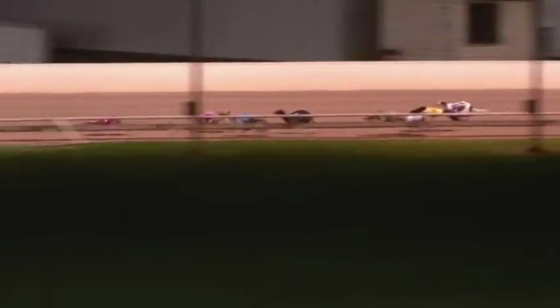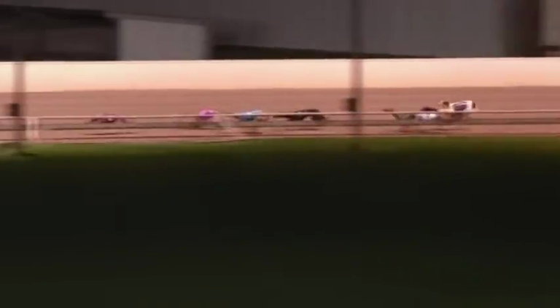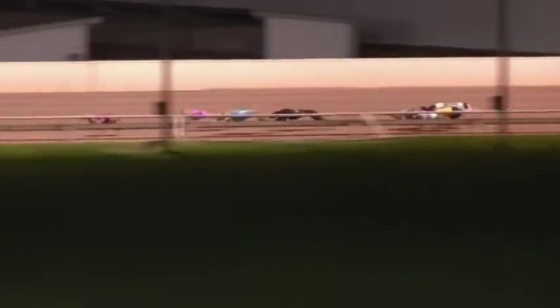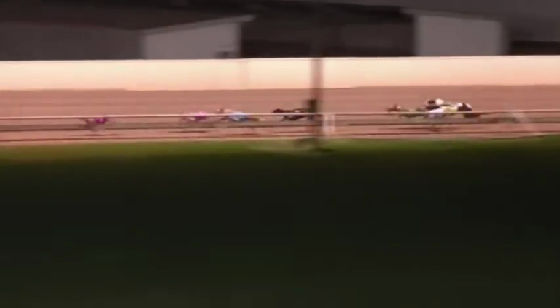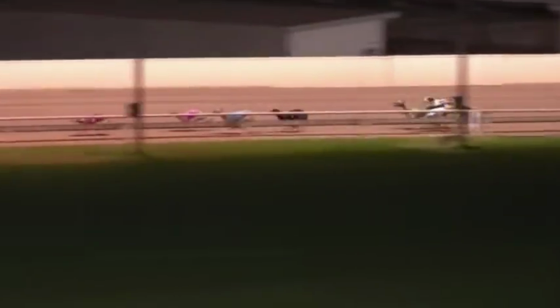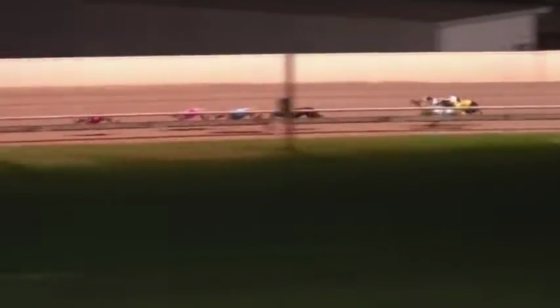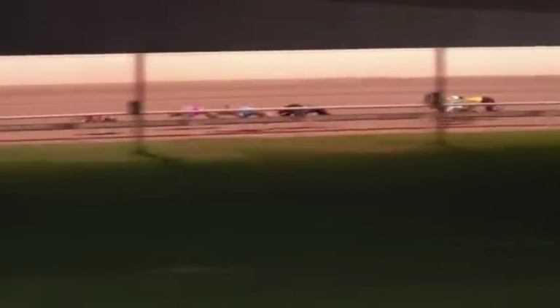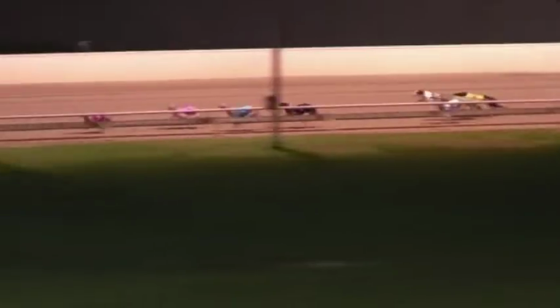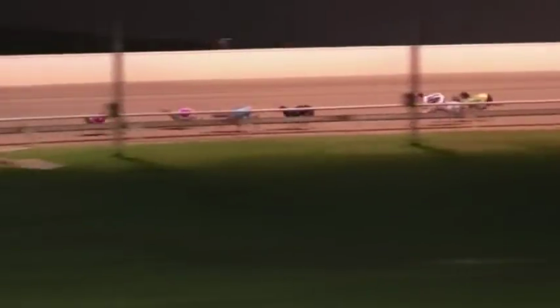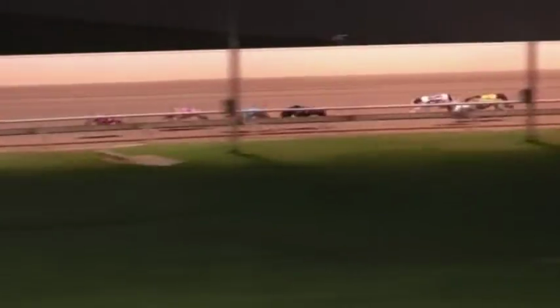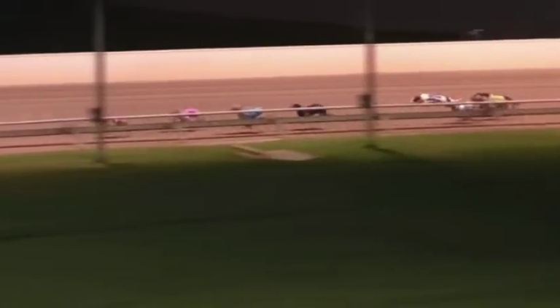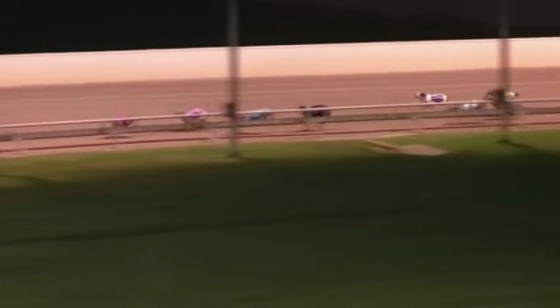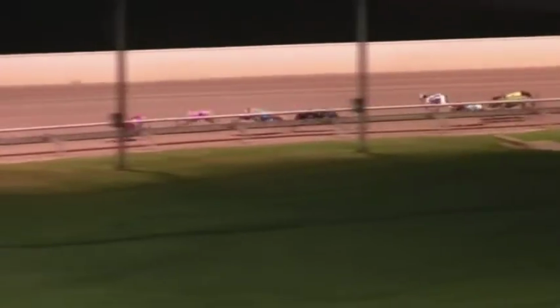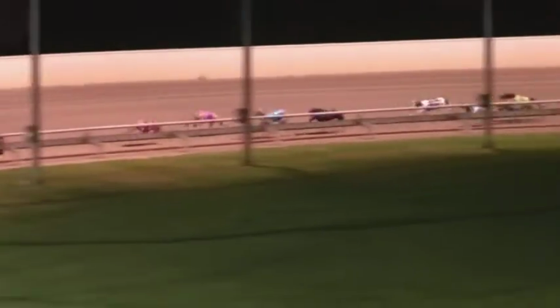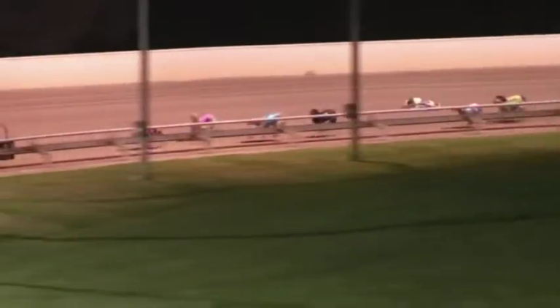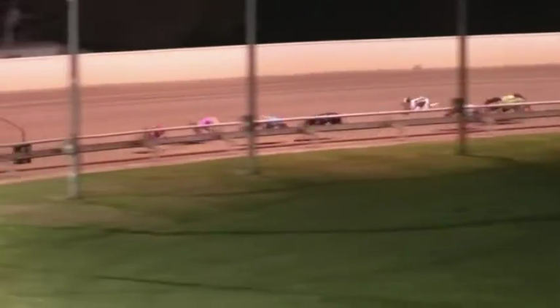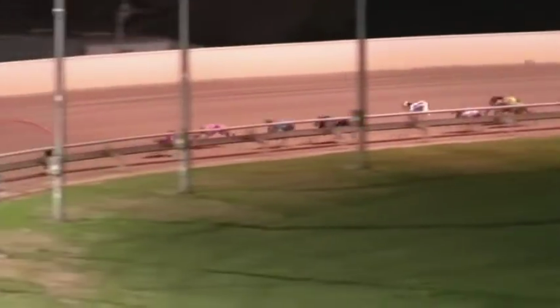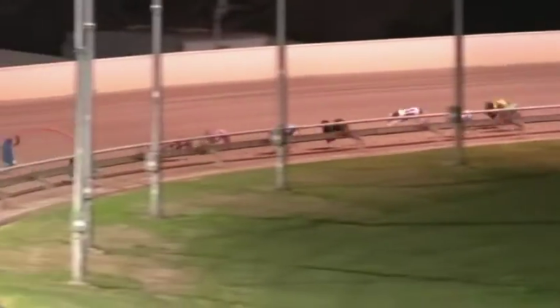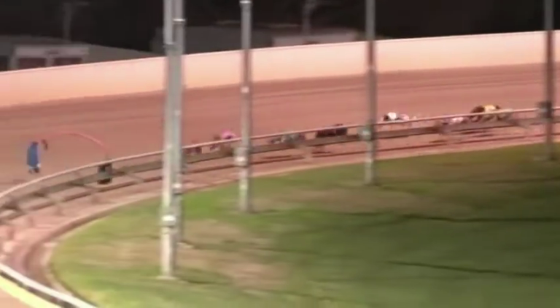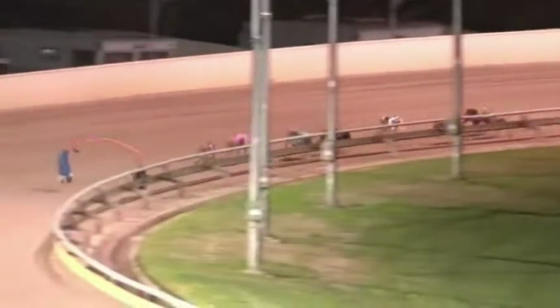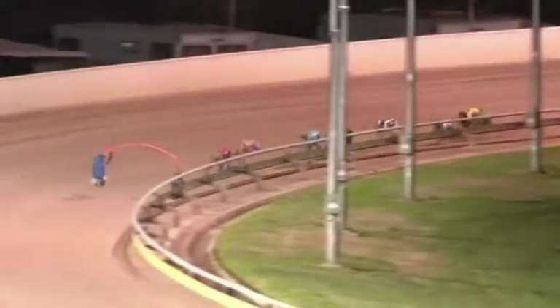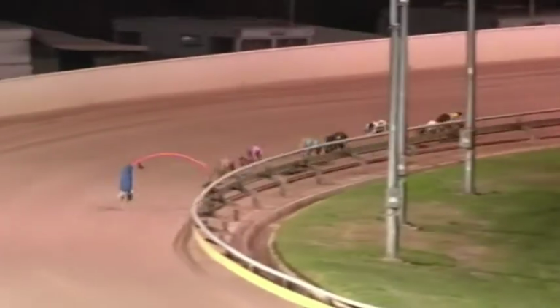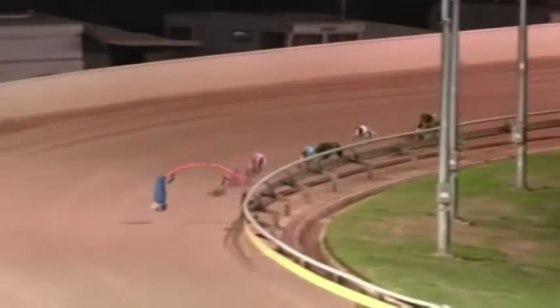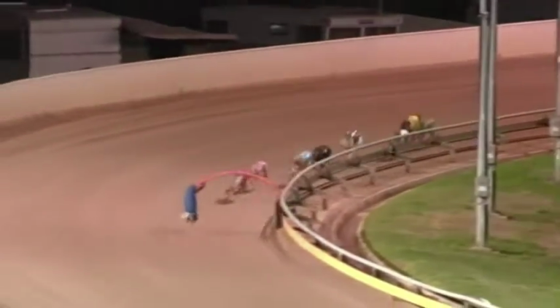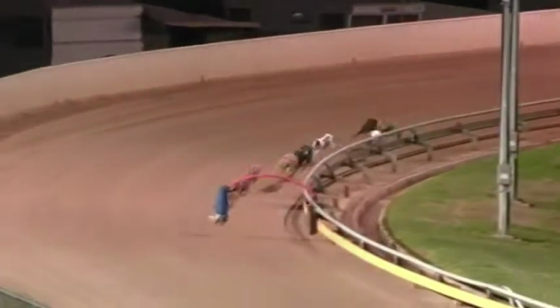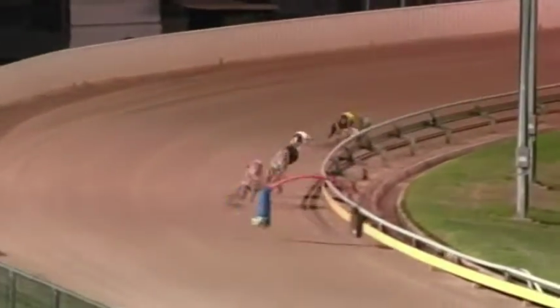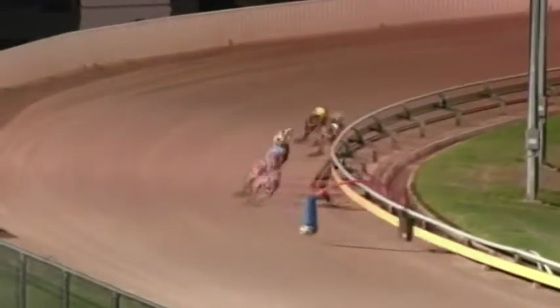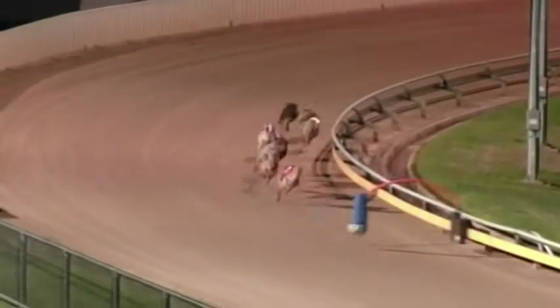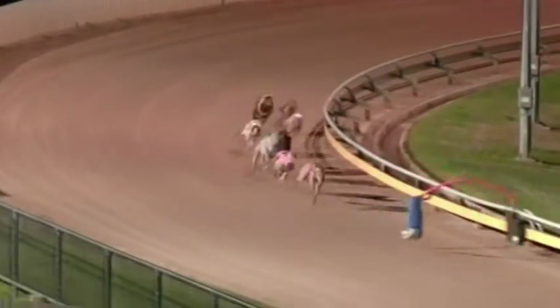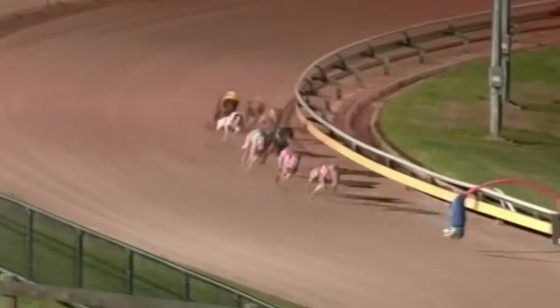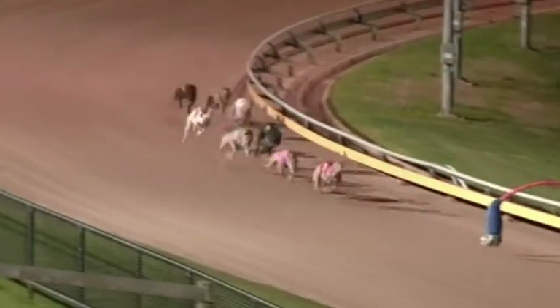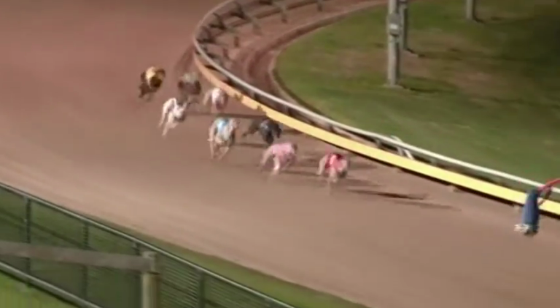Coffee rode up on the inside and then came Spring Classic making good ground from Larvigue Beauty. Then came In Orbit around the home corner.